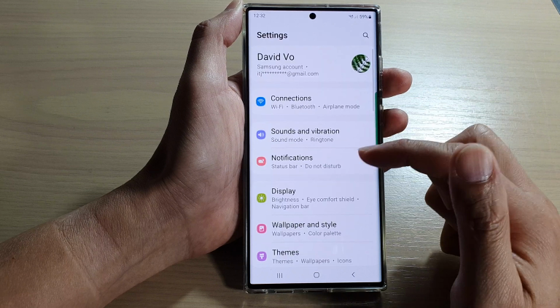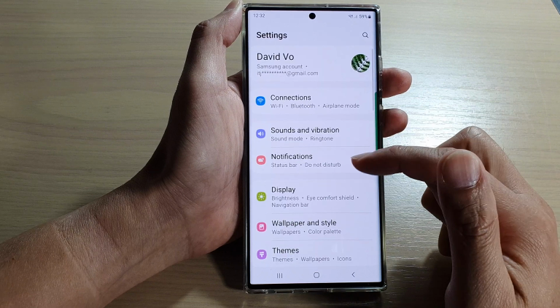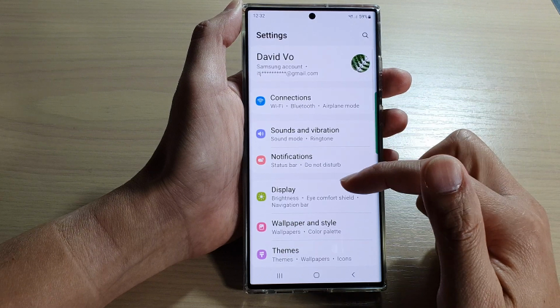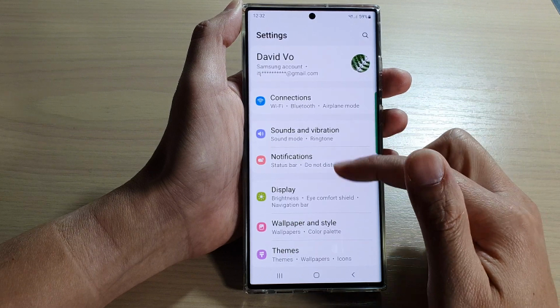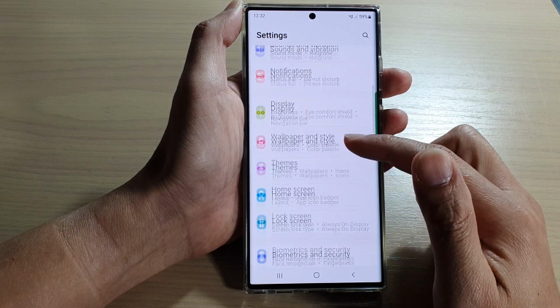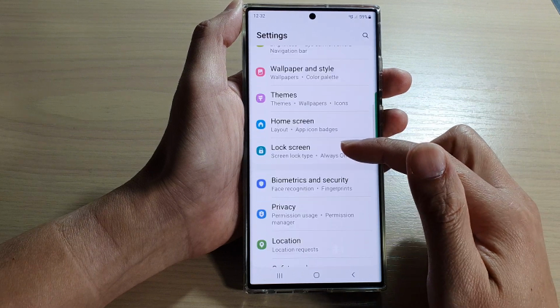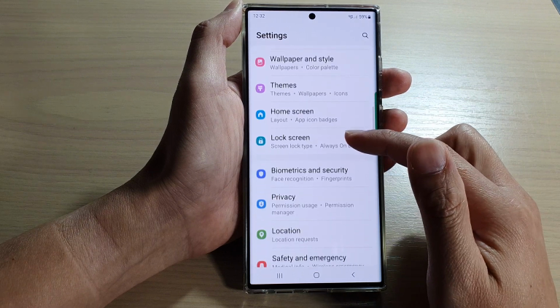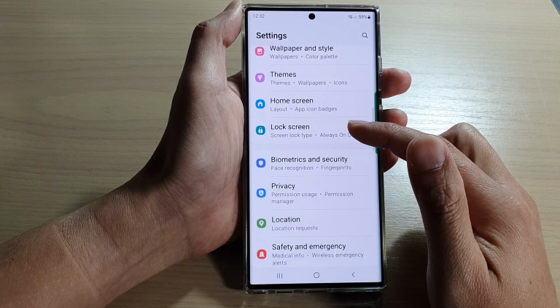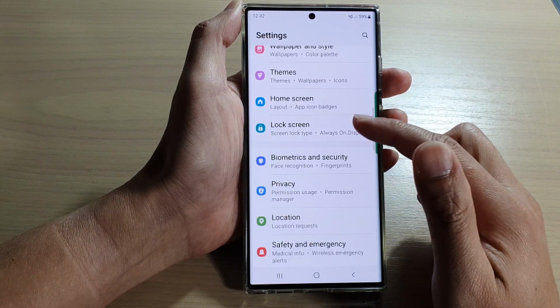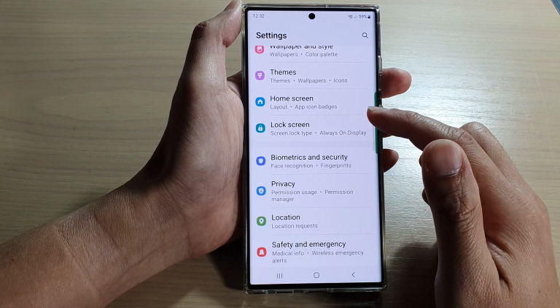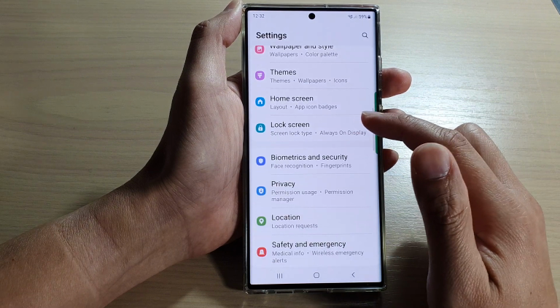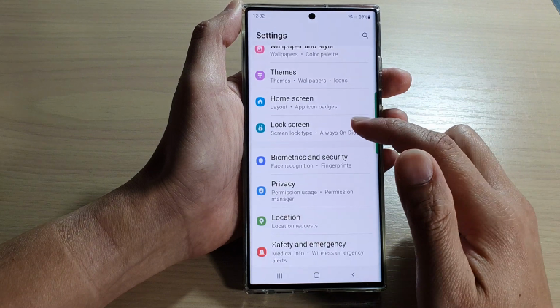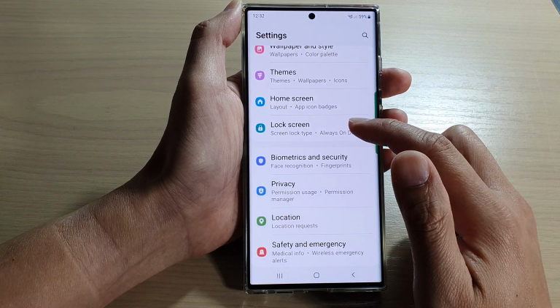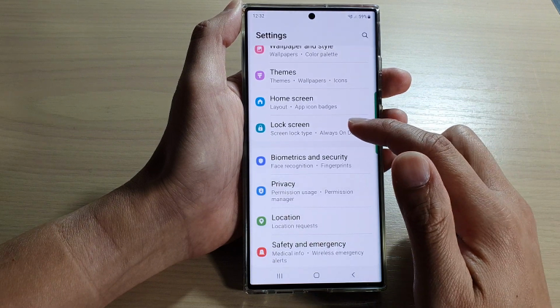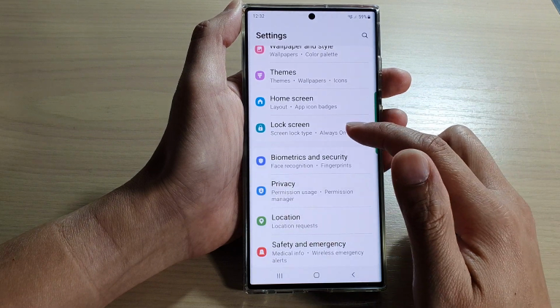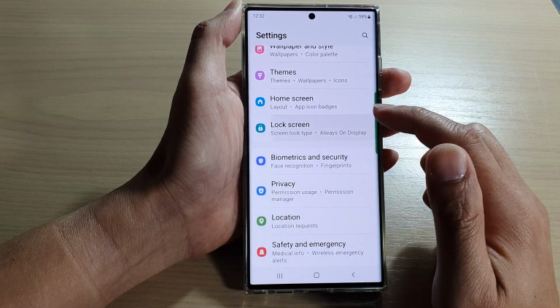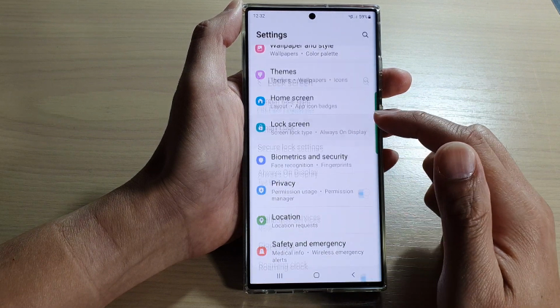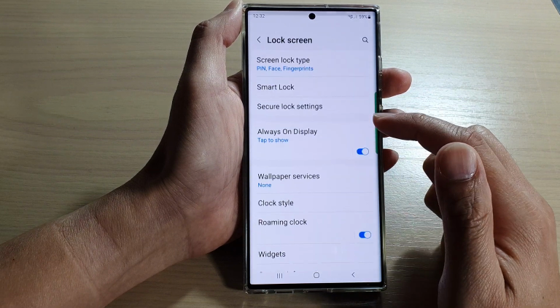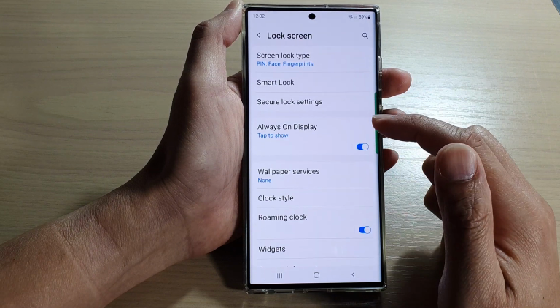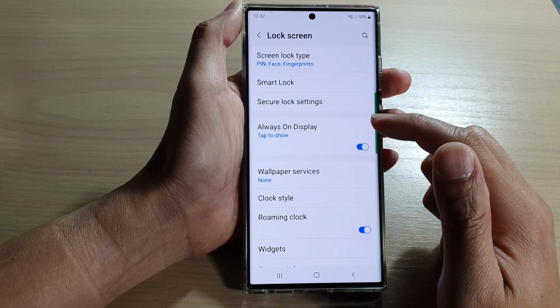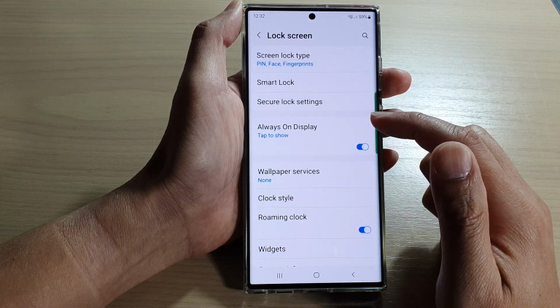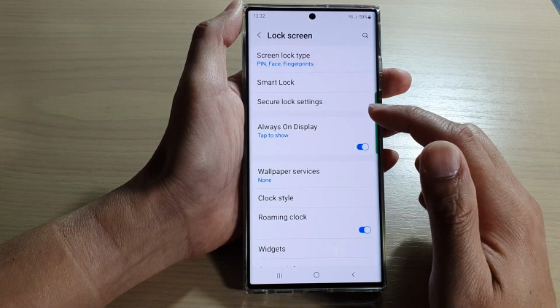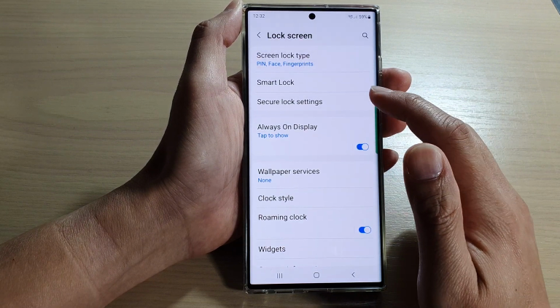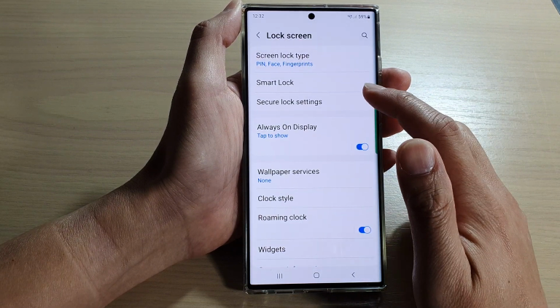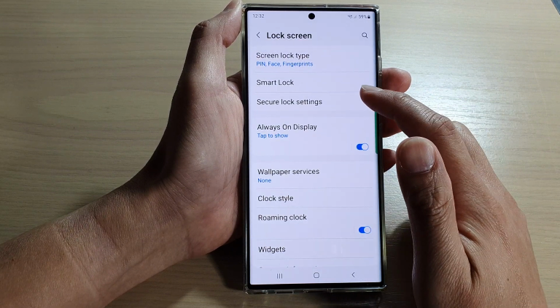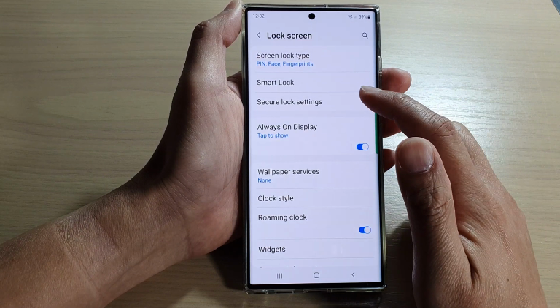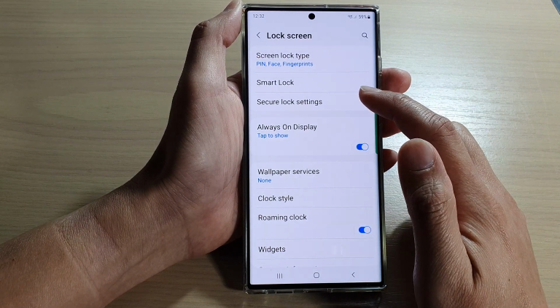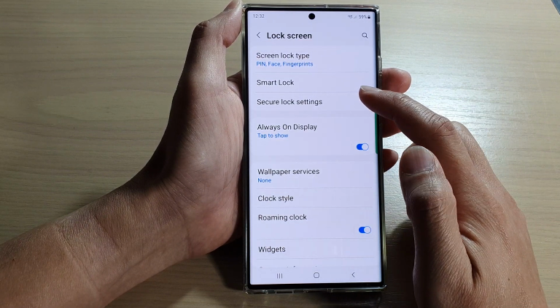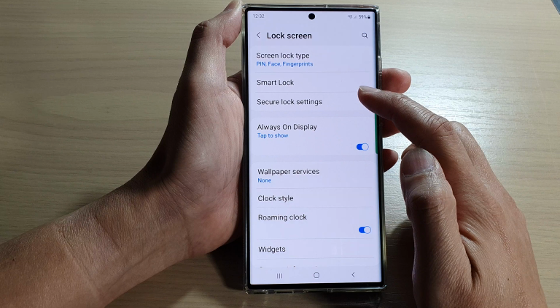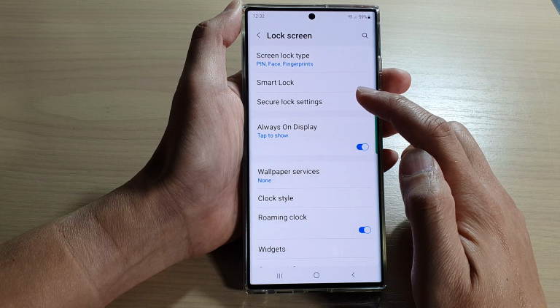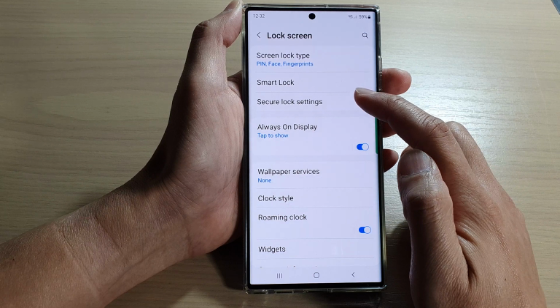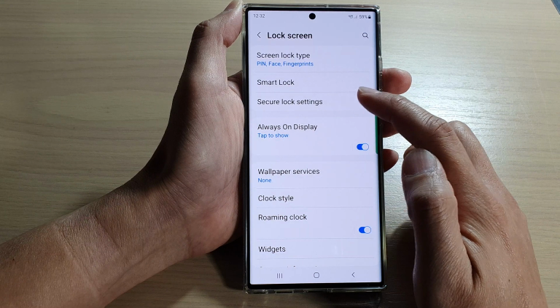In settings, go down and tap on lock screen, then tap on secure lock settings.